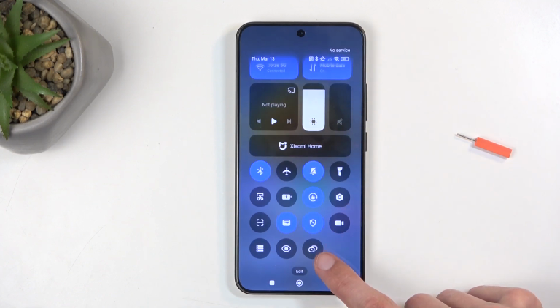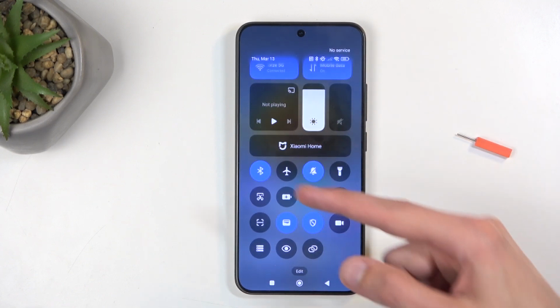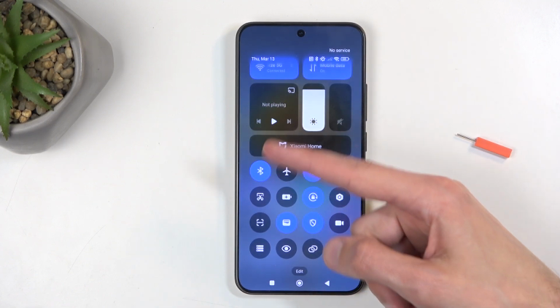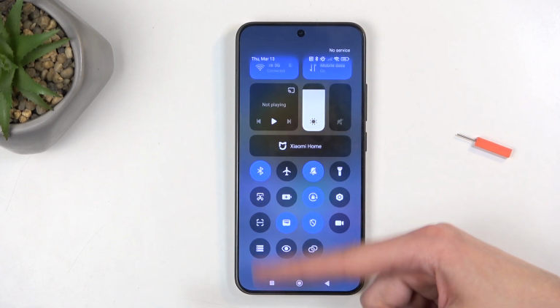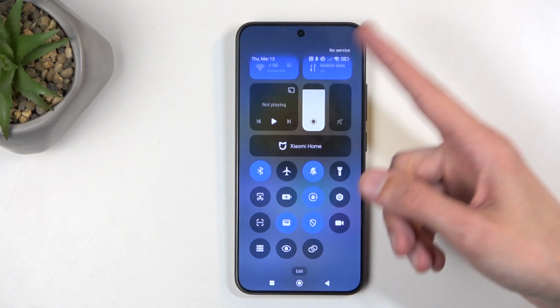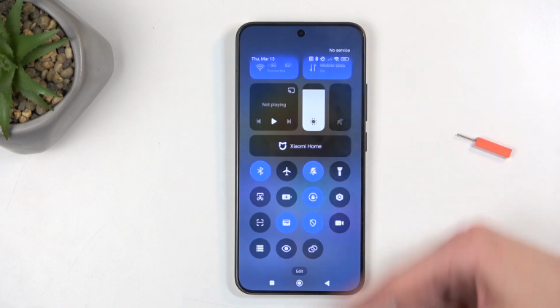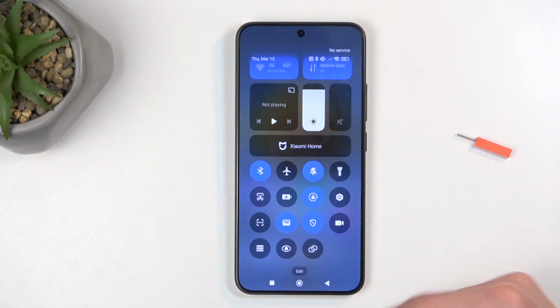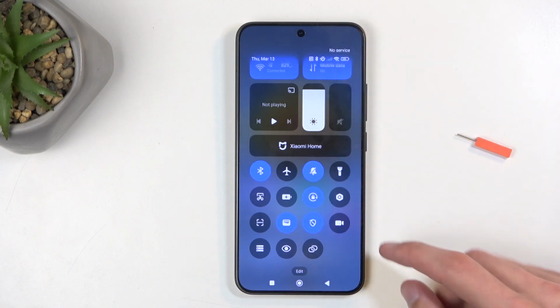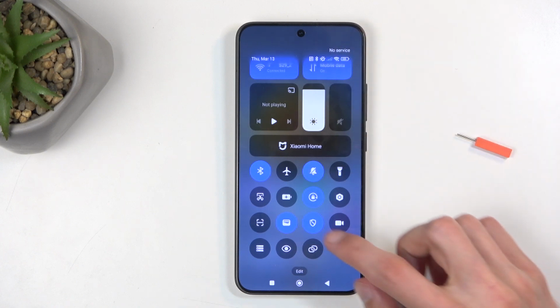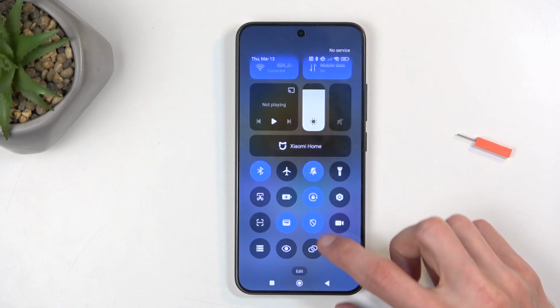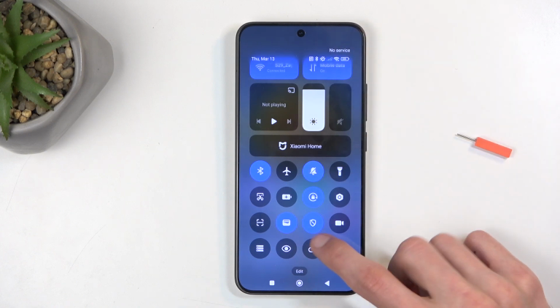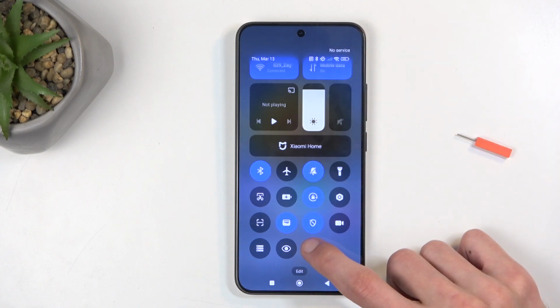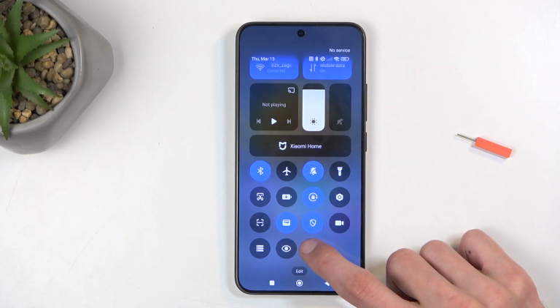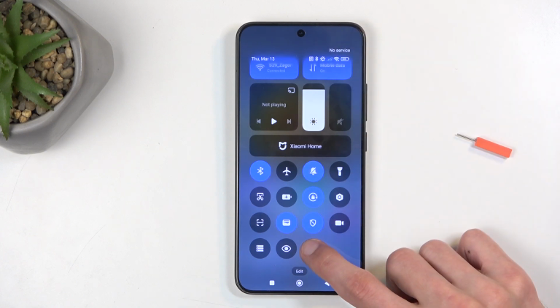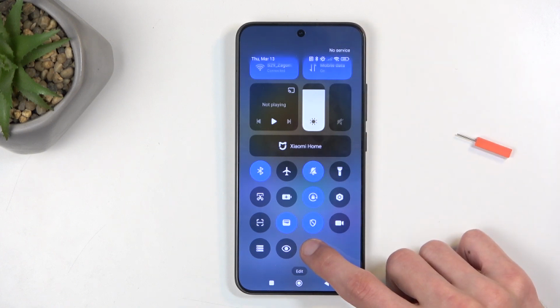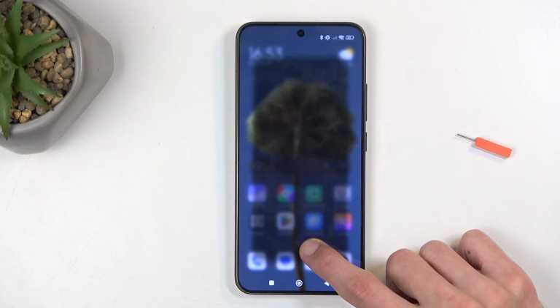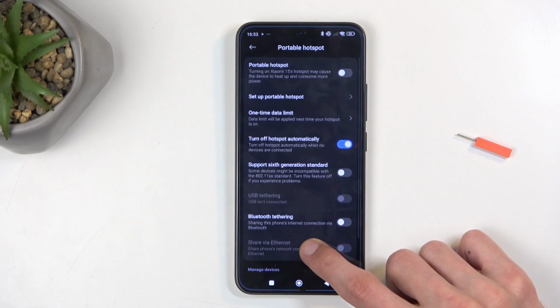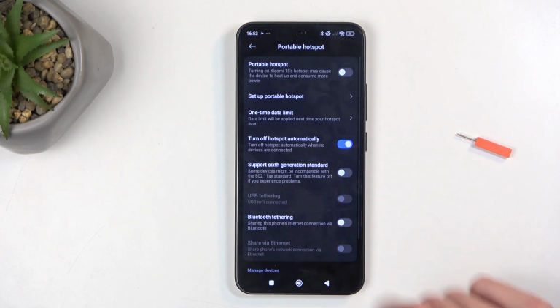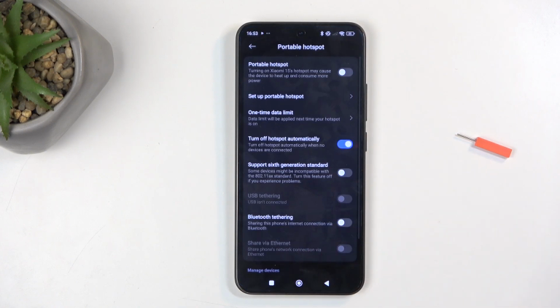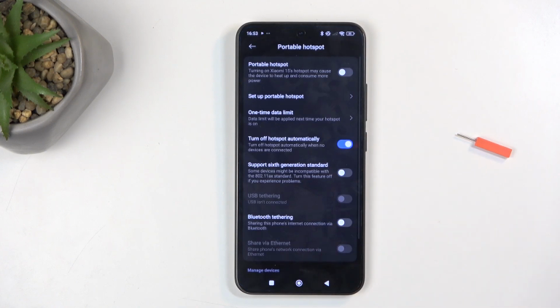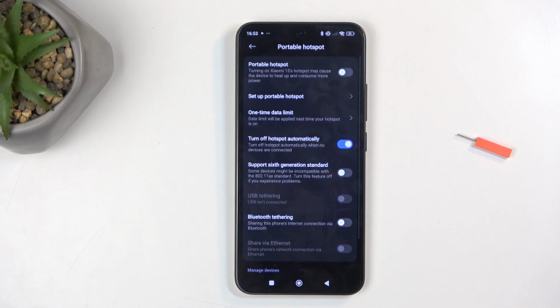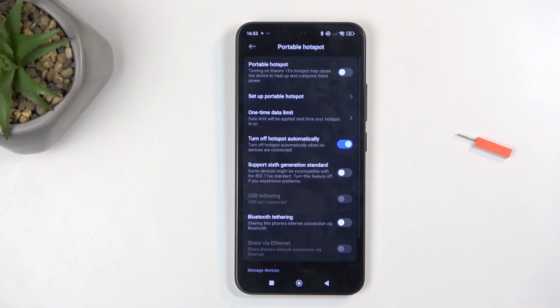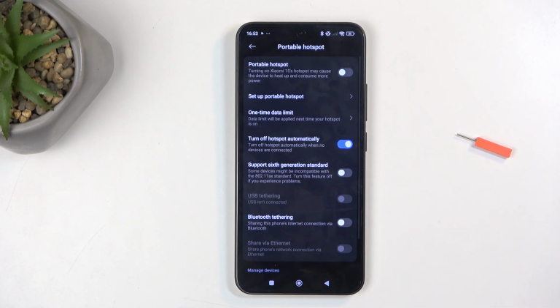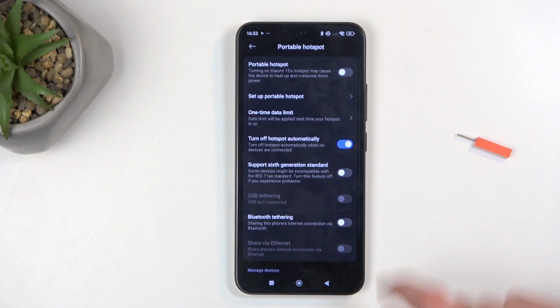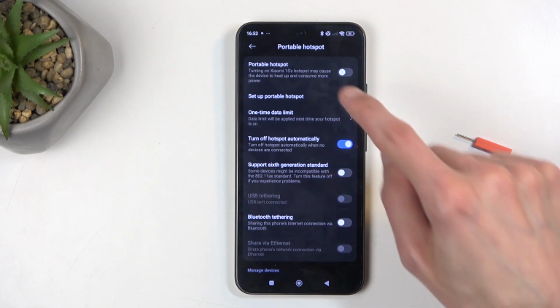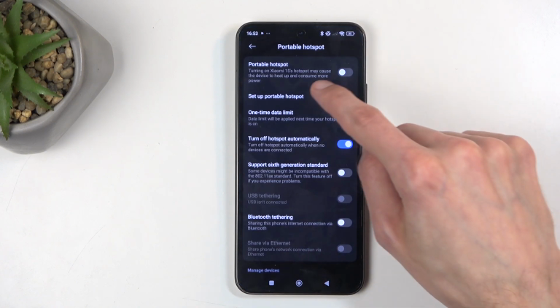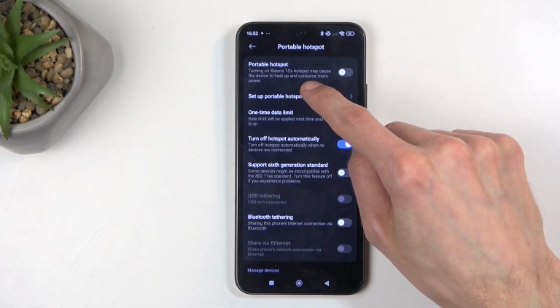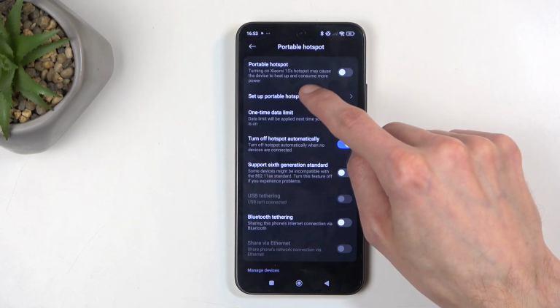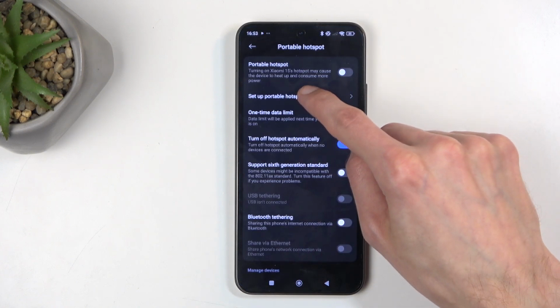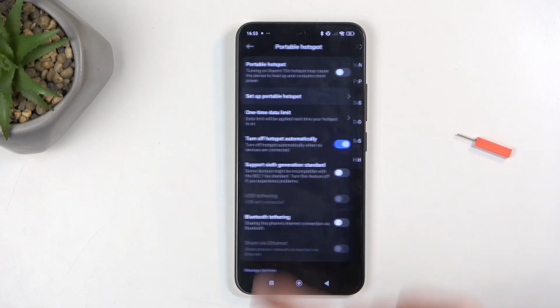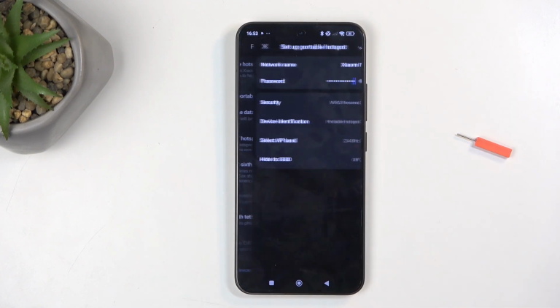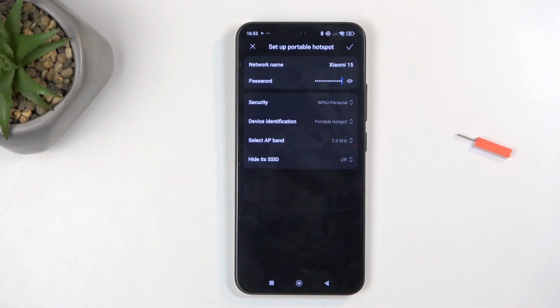Once you have it added to this panel, you want to hold it first time around and then select 'Set up portable hotspot.'